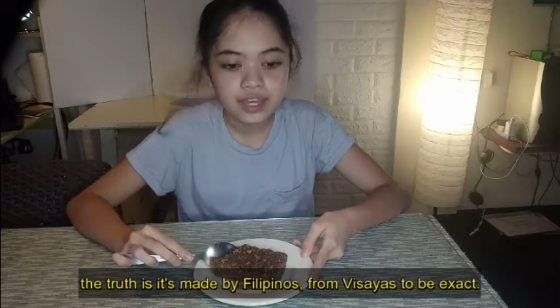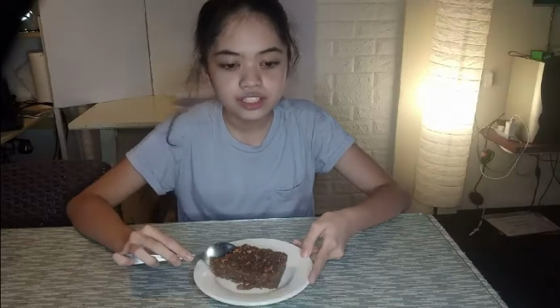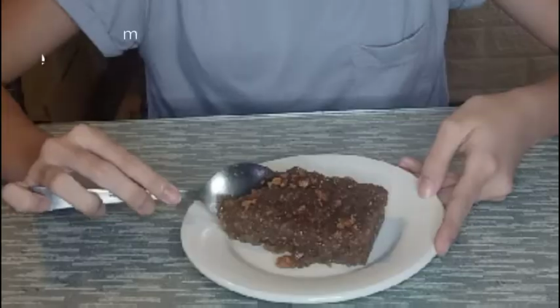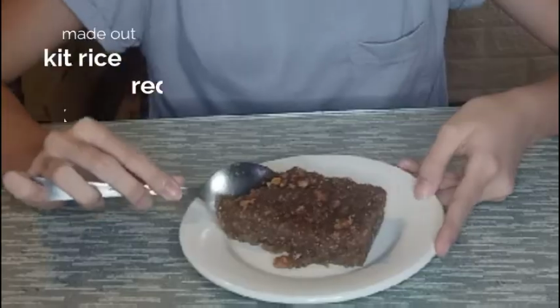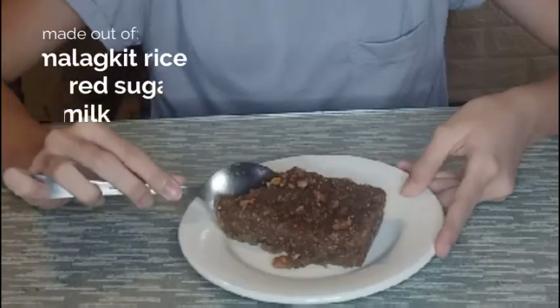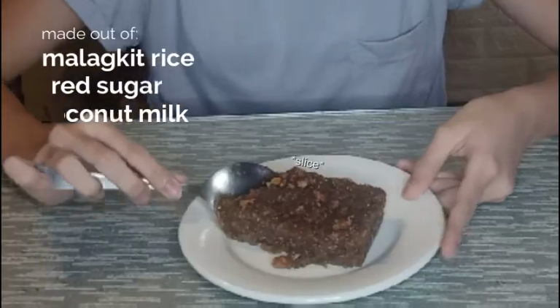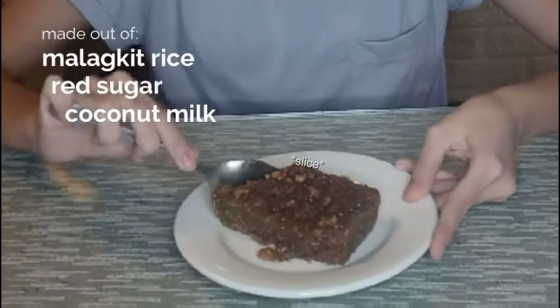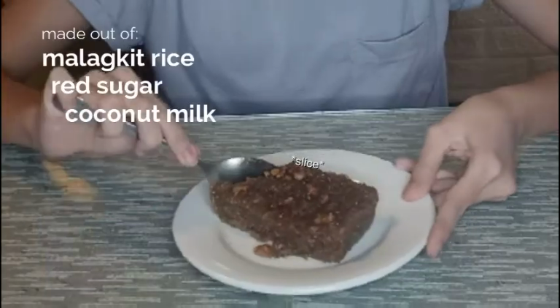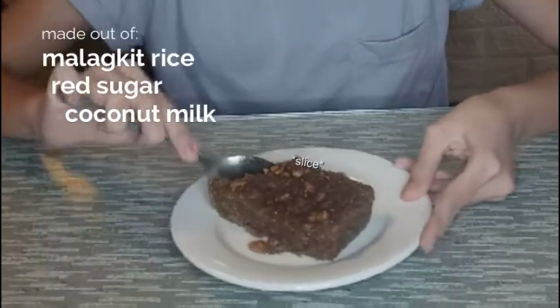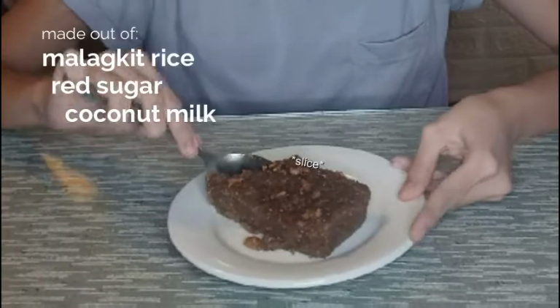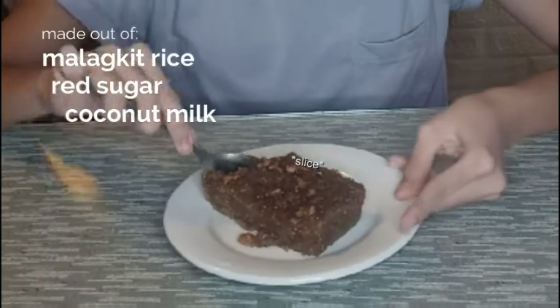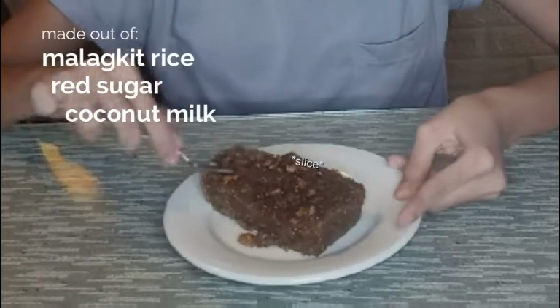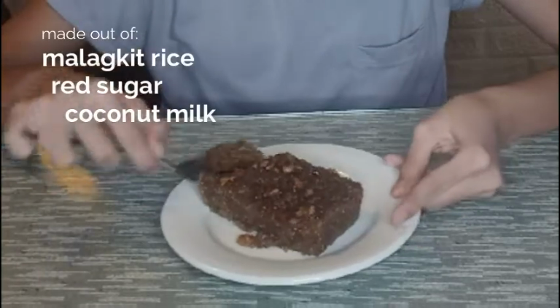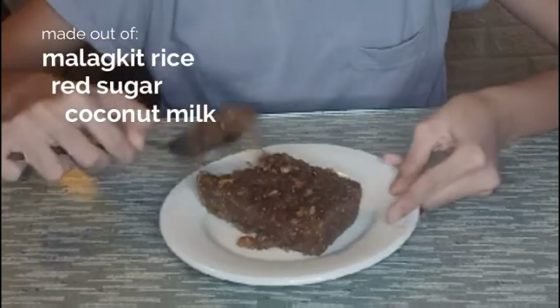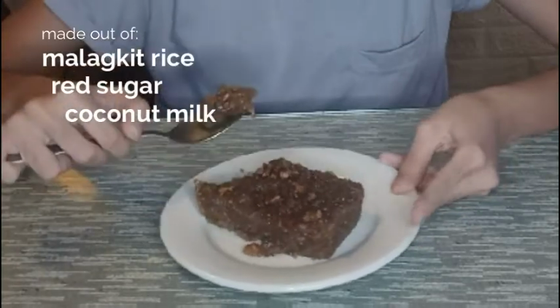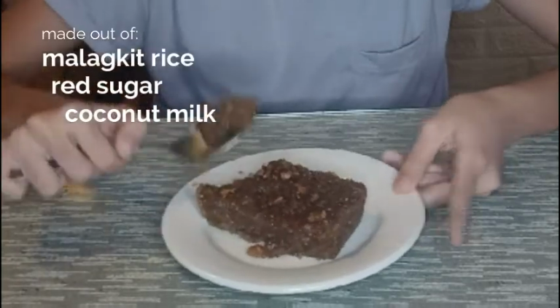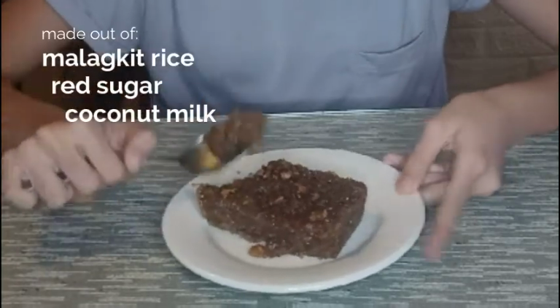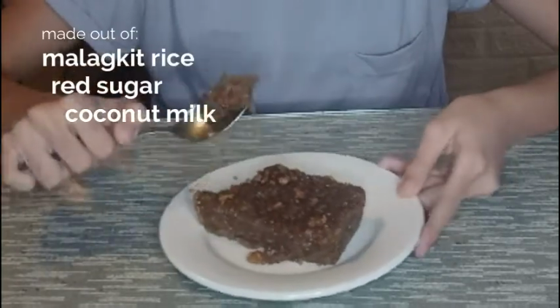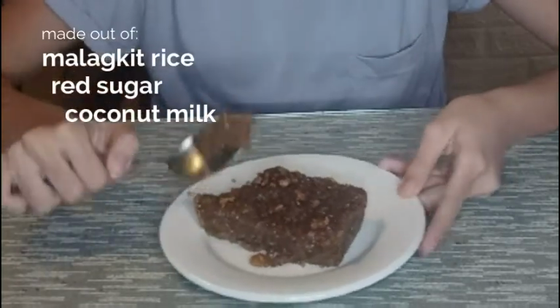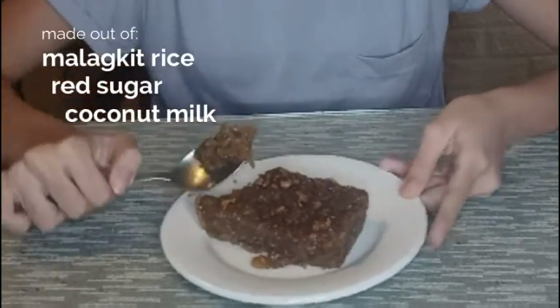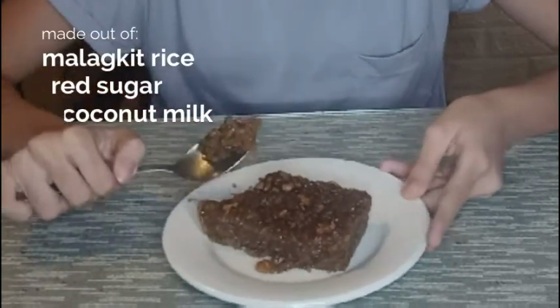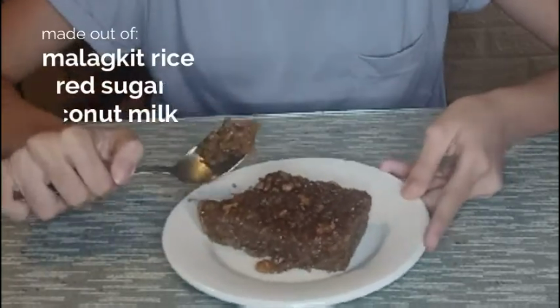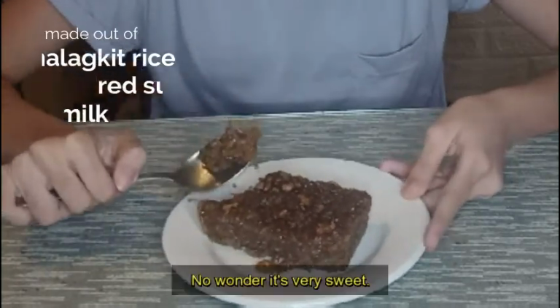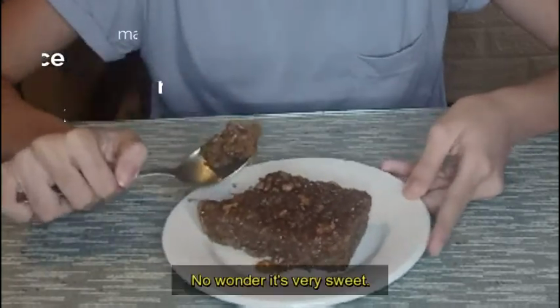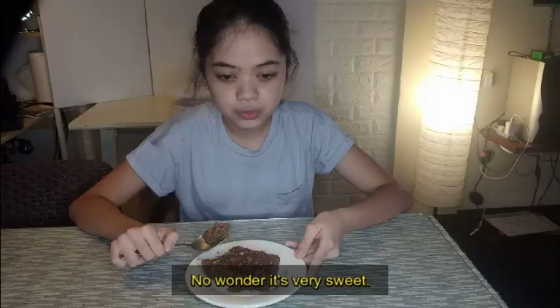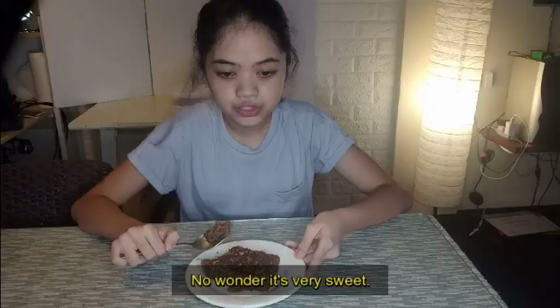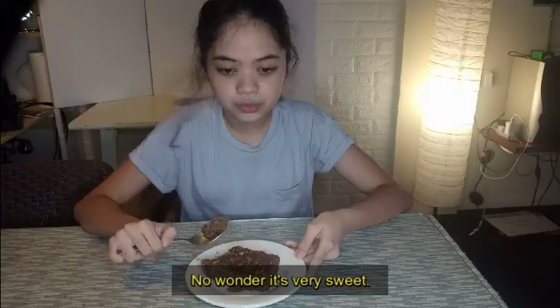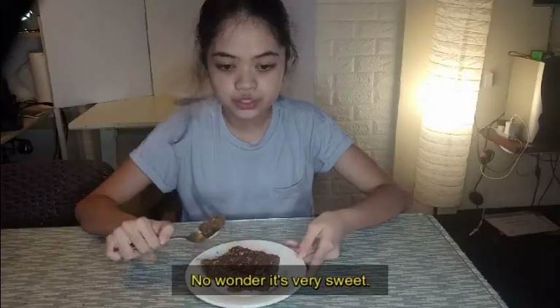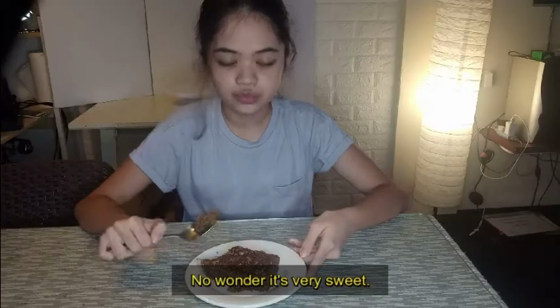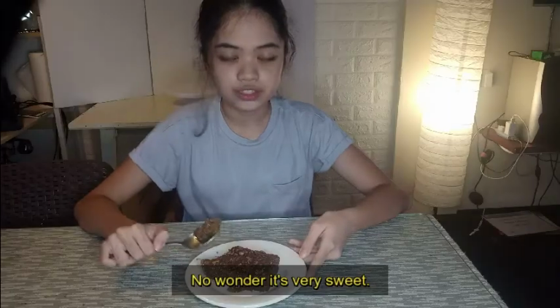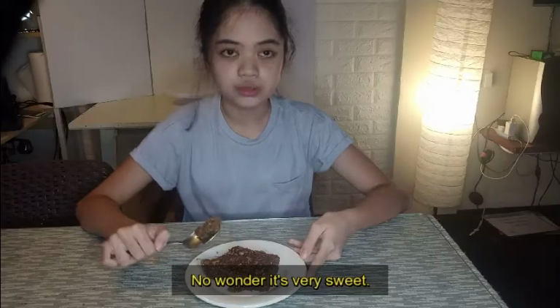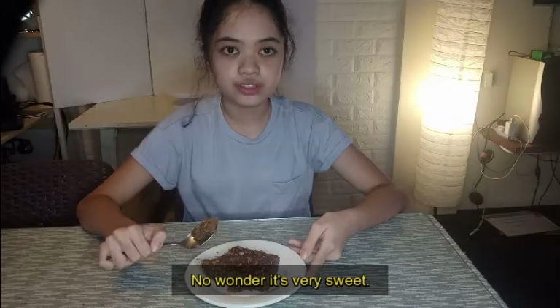It's made out of malagkit rice, red sugar, and coconut milk. No wonder it's very sweet.